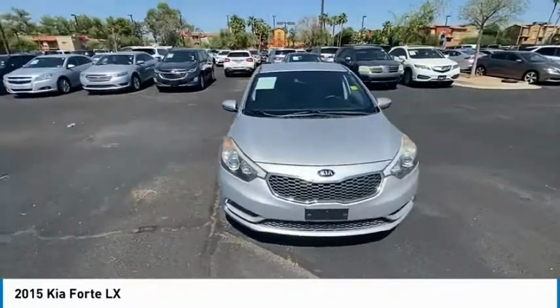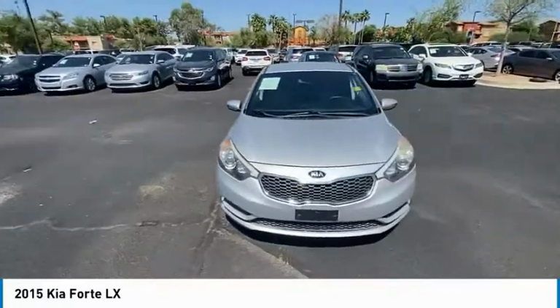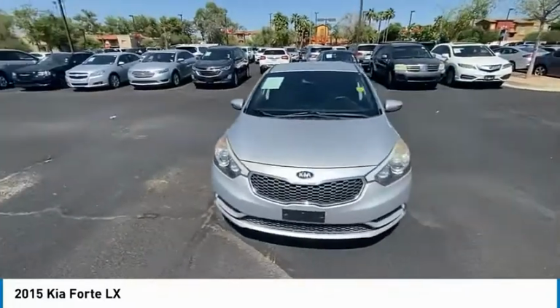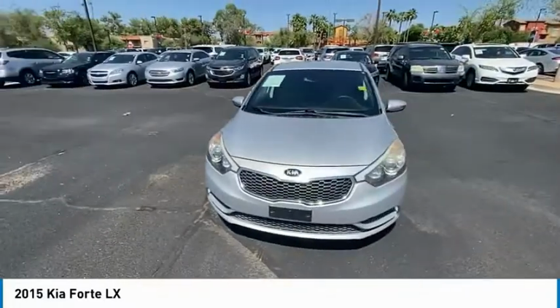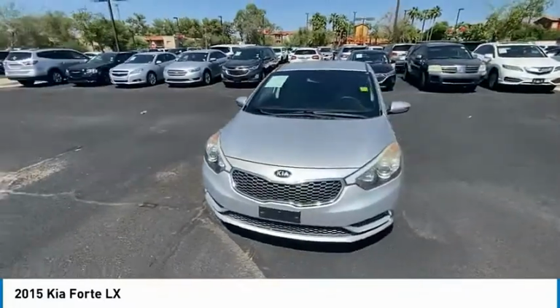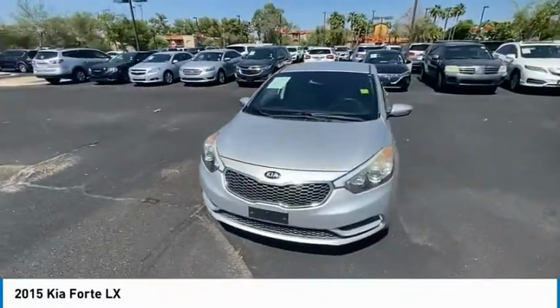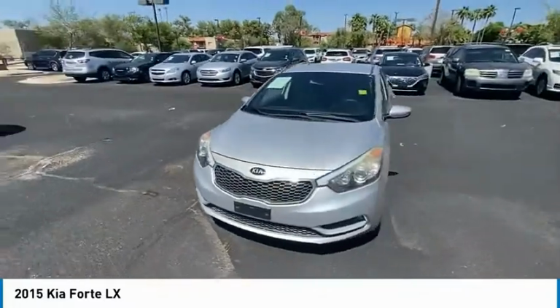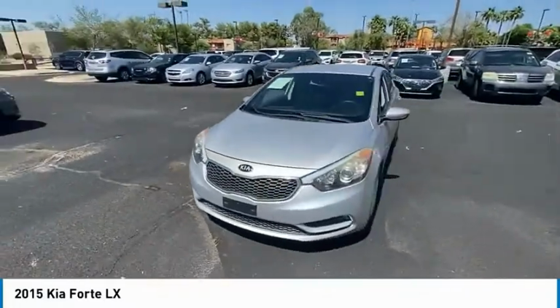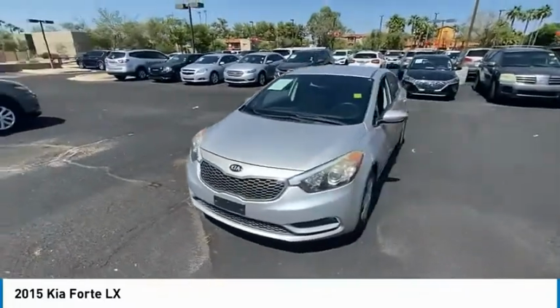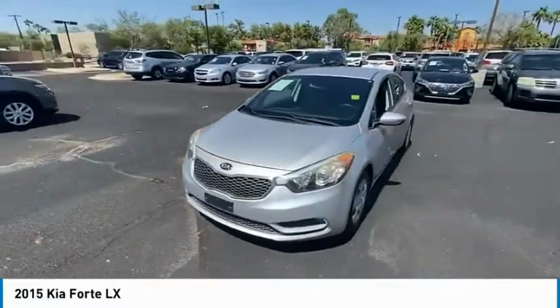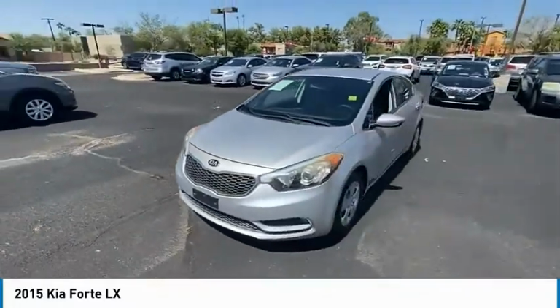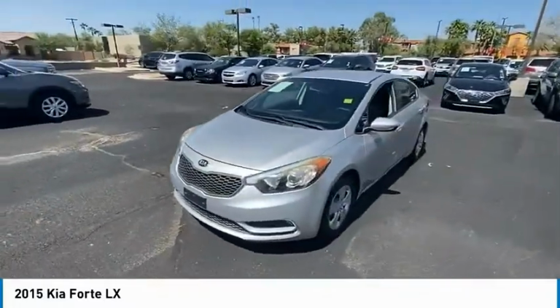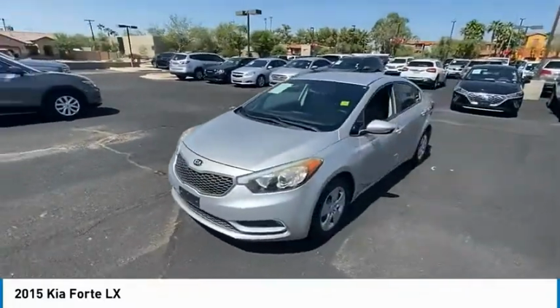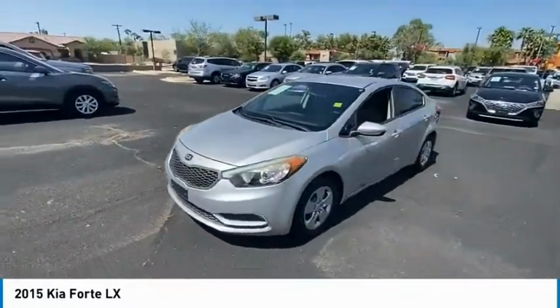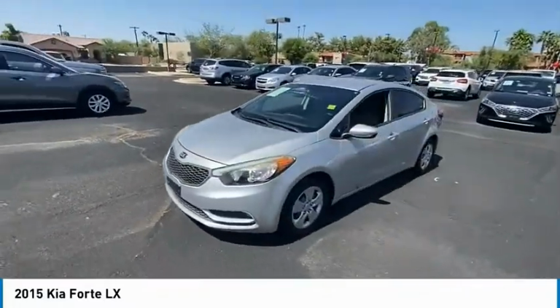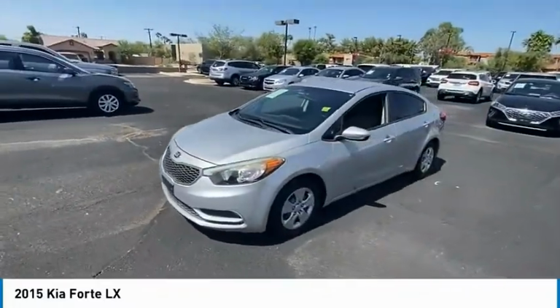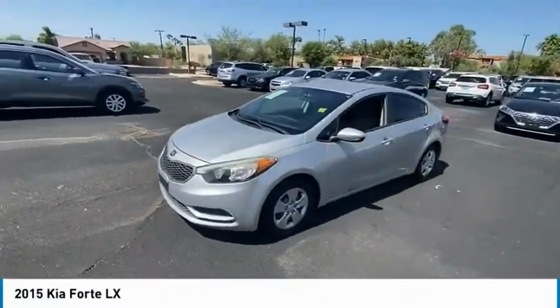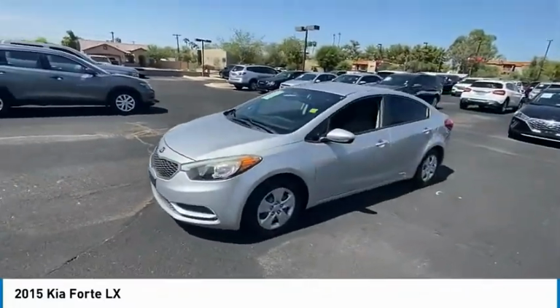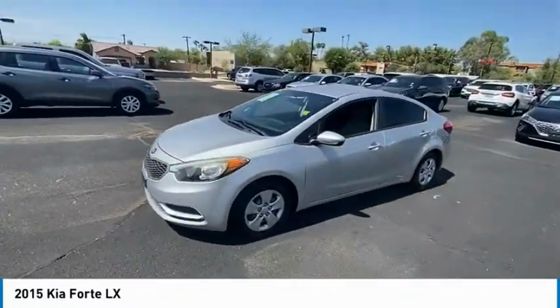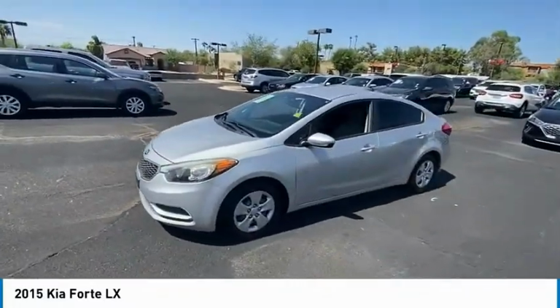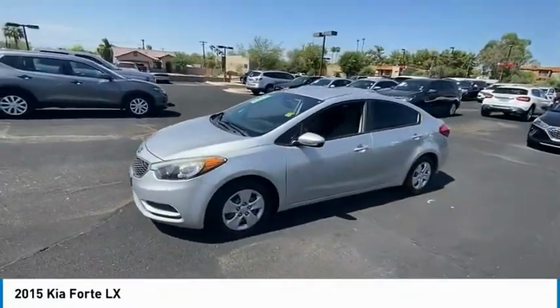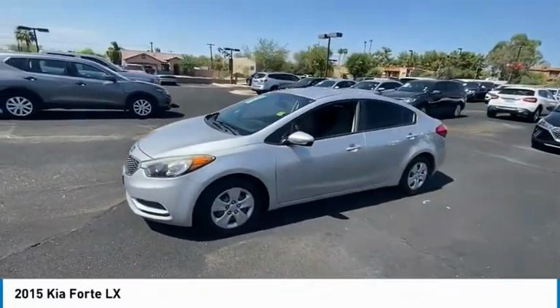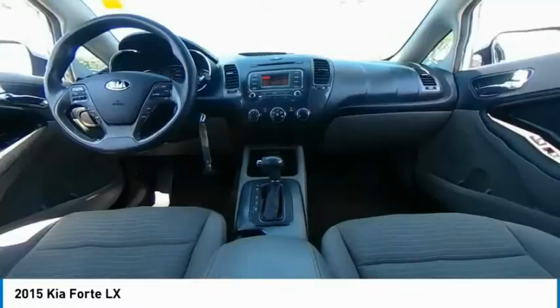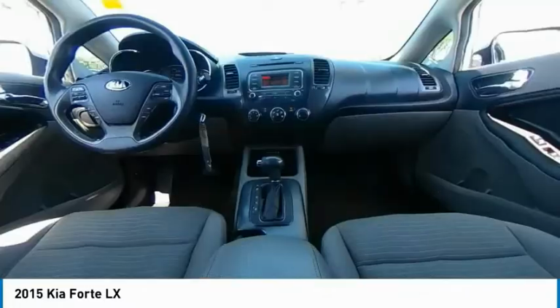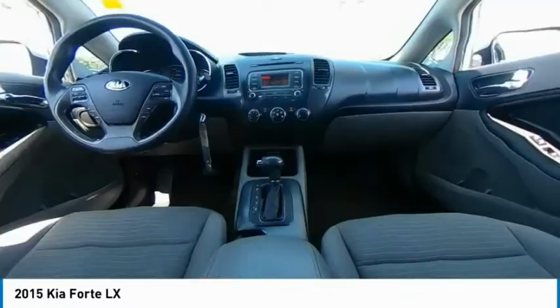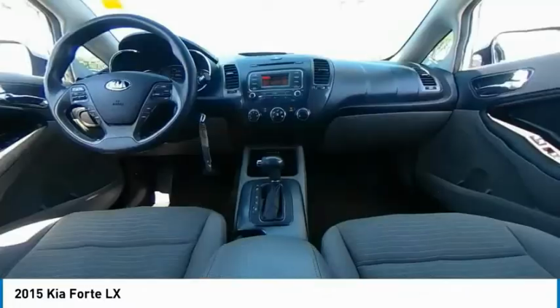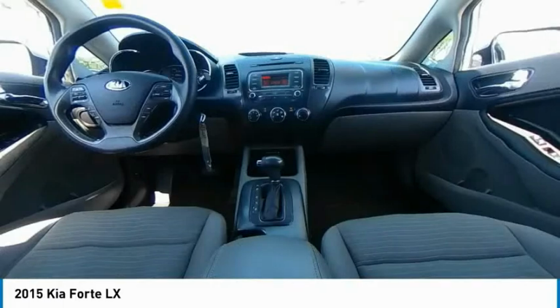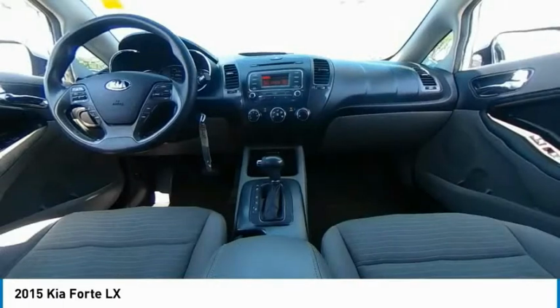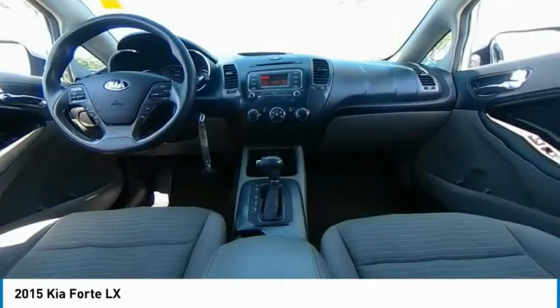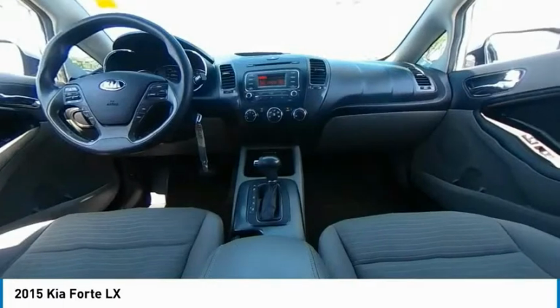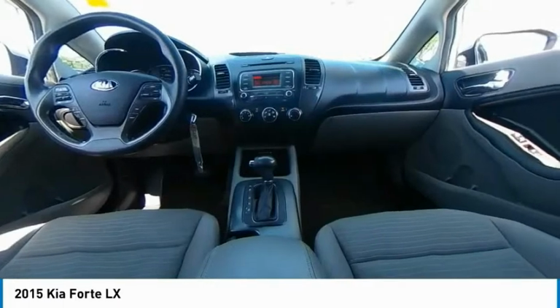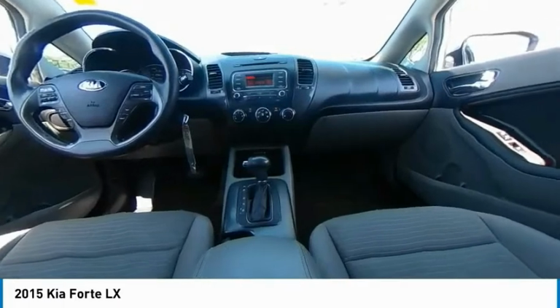It is priced below $15,000 and this vehicle has less than 60,000 miles.